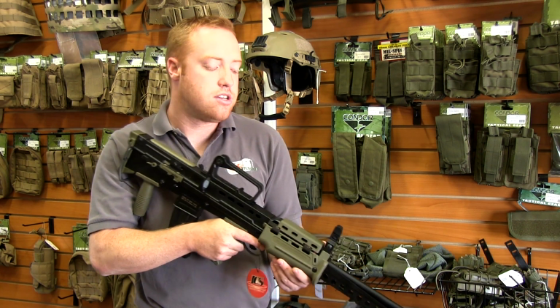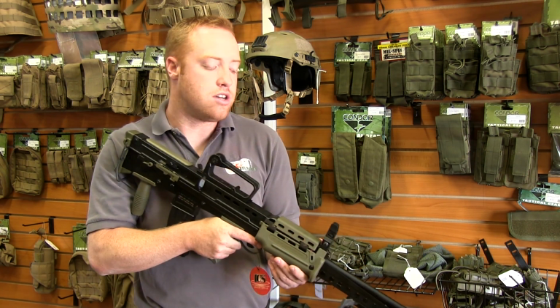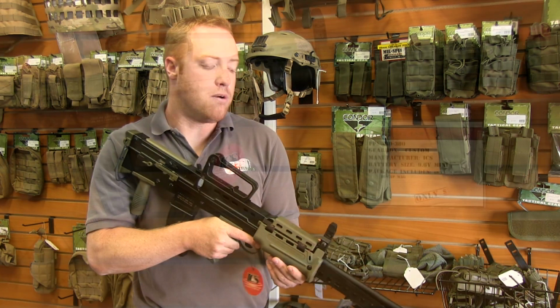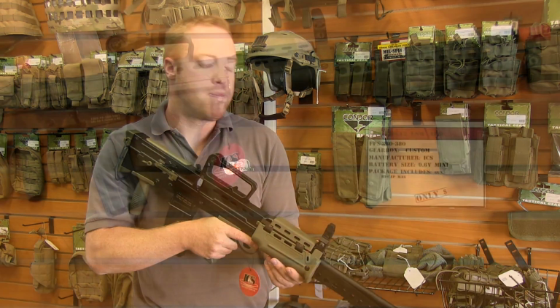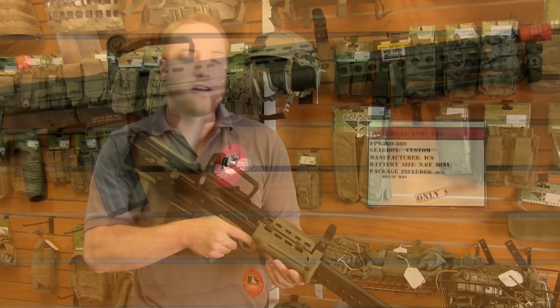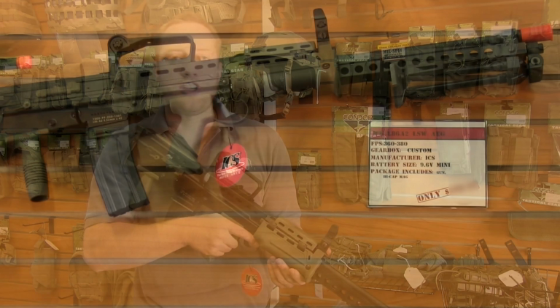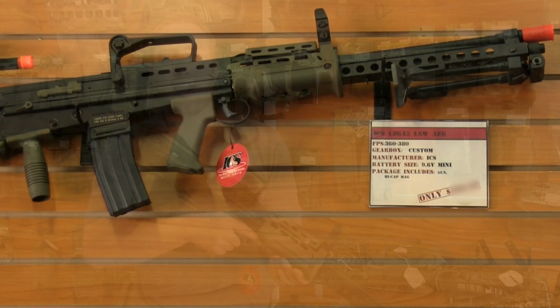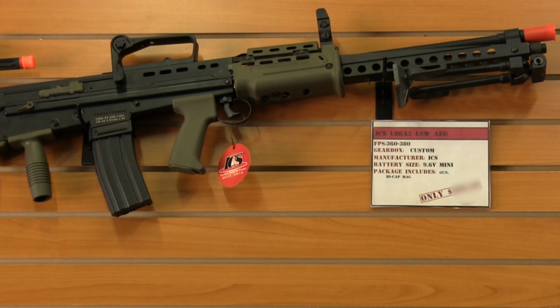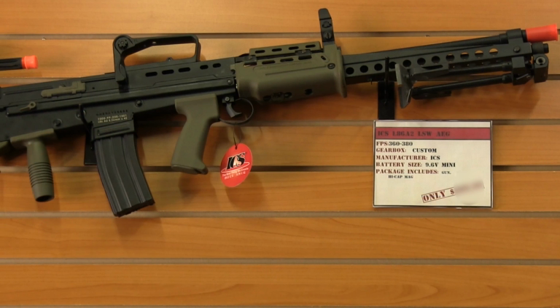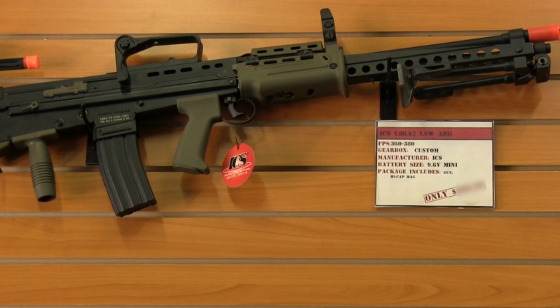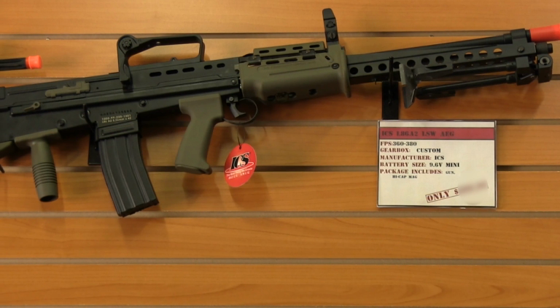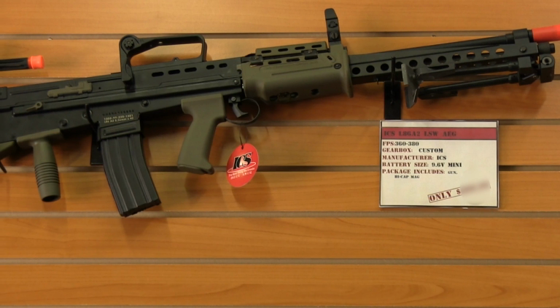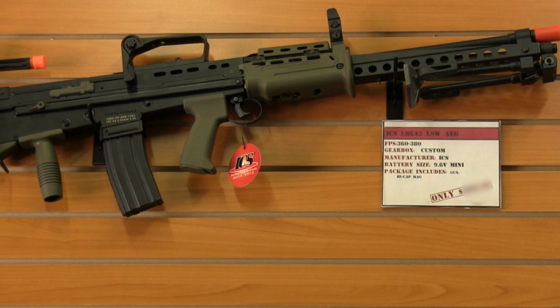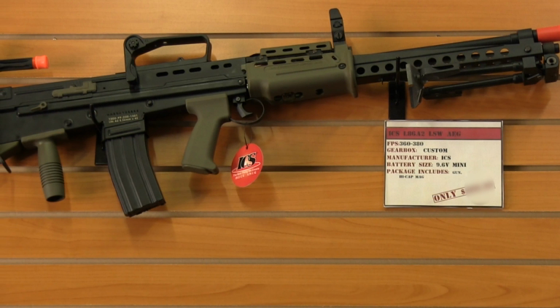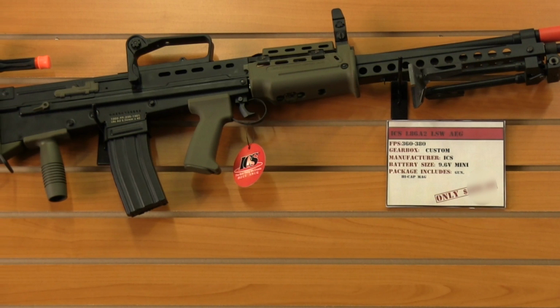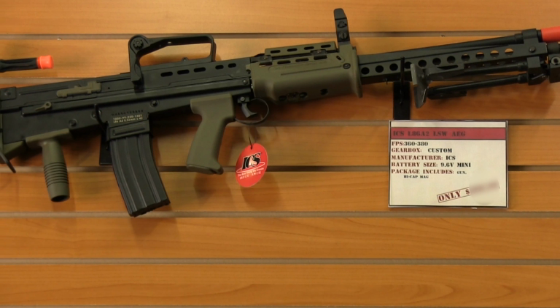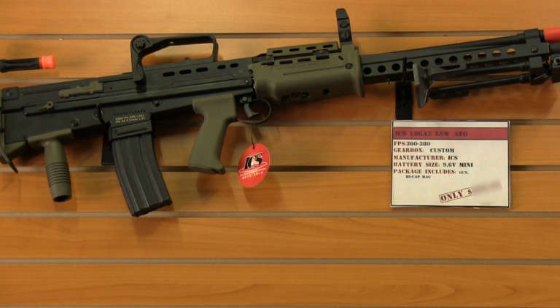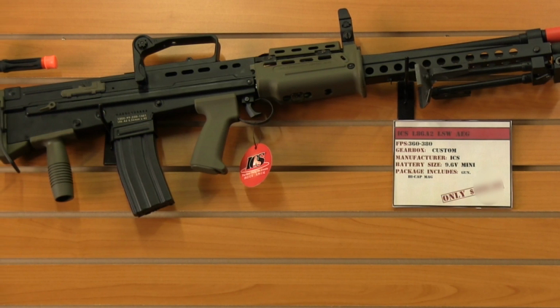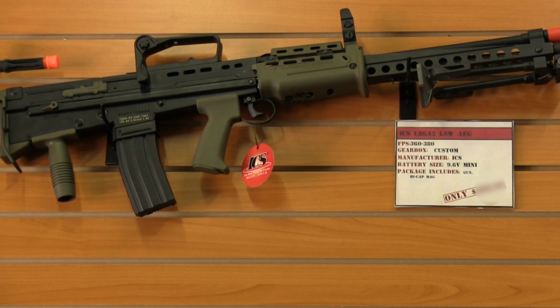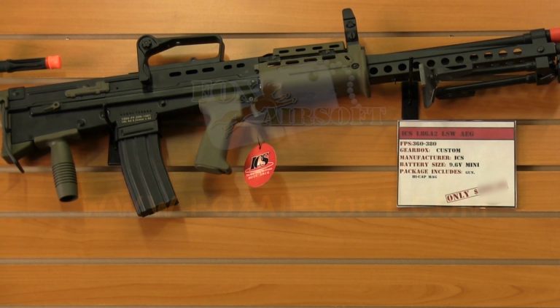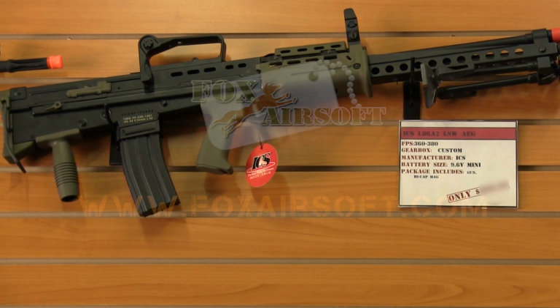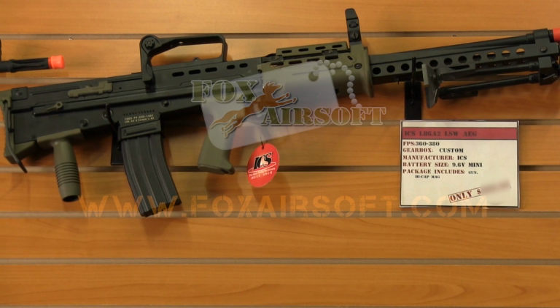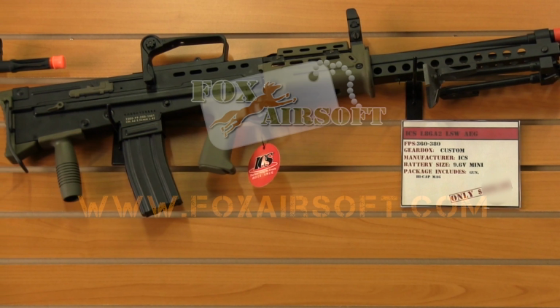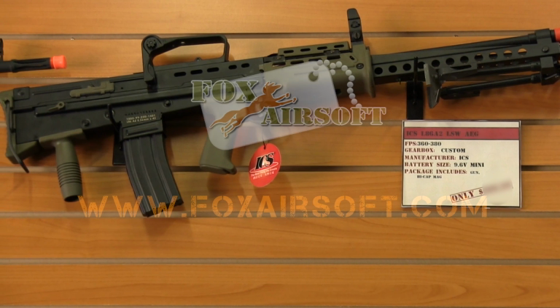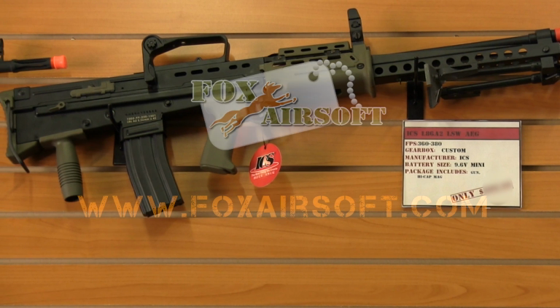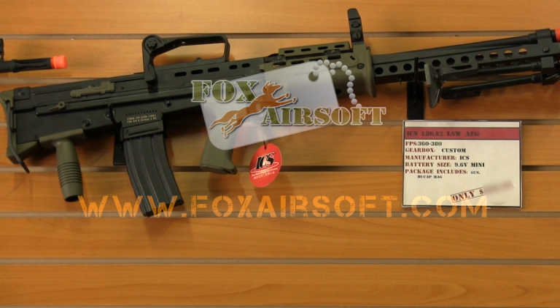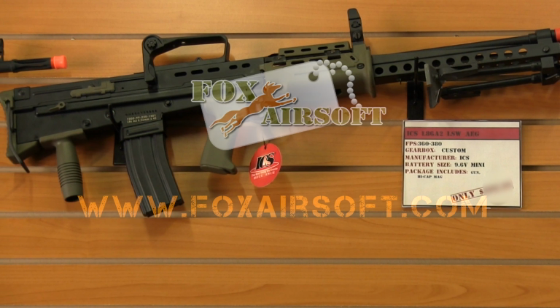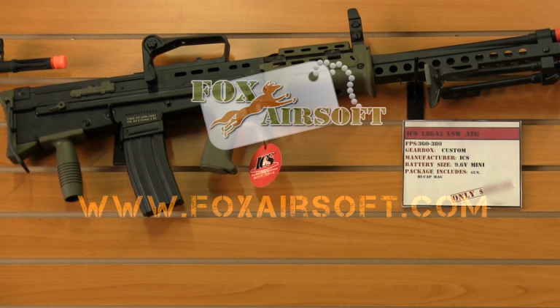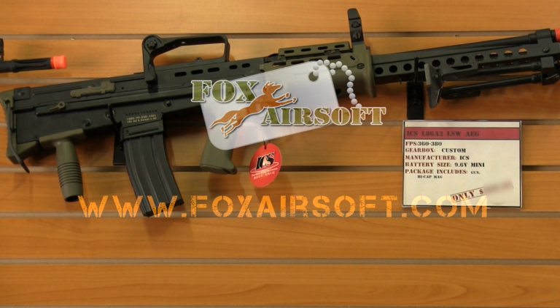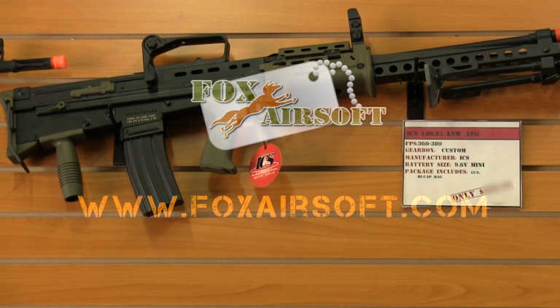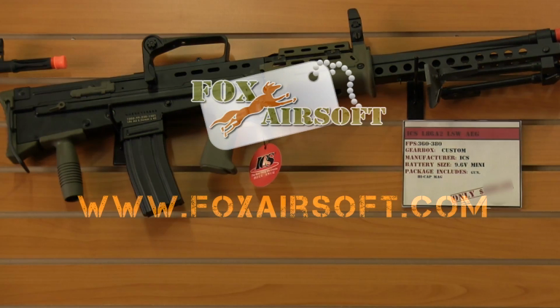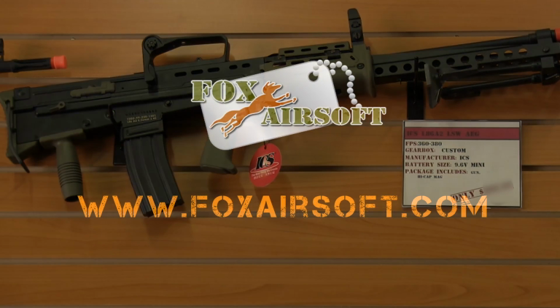So check out the ICS L86A2 on foxairsoft.com.